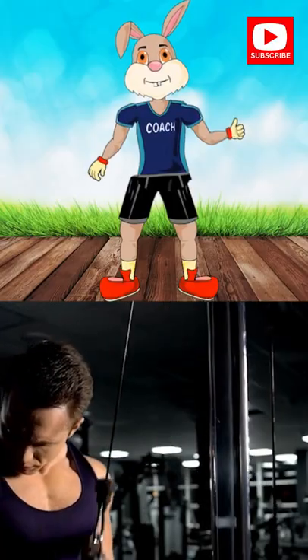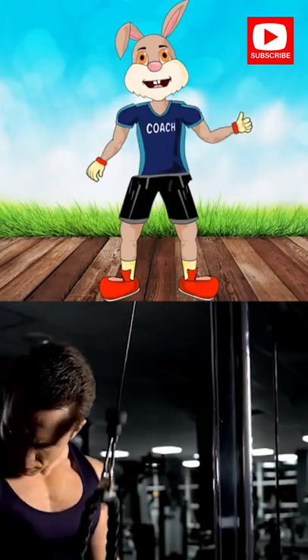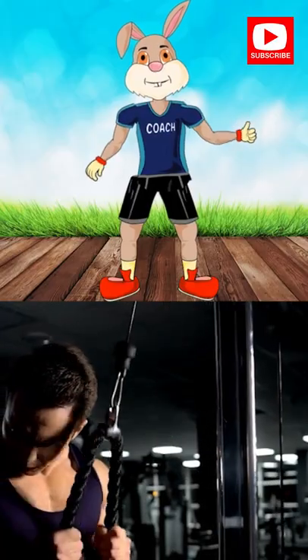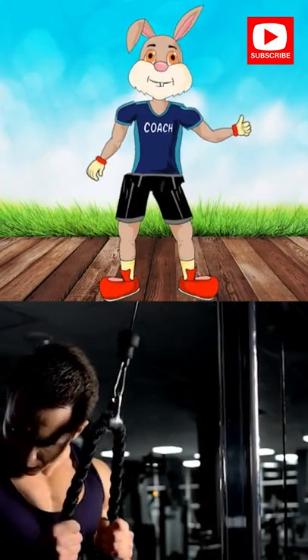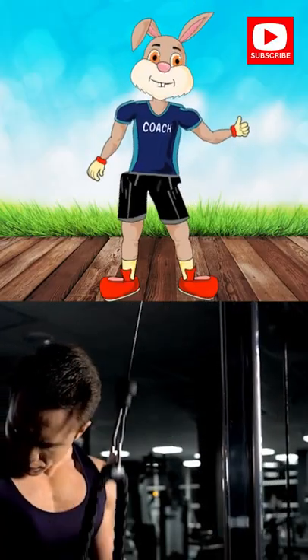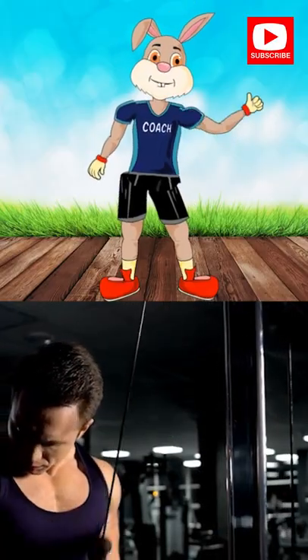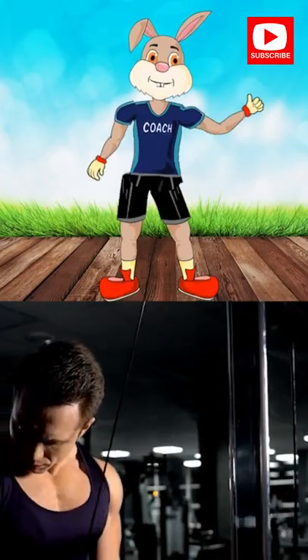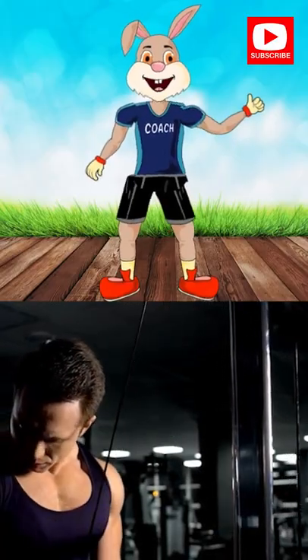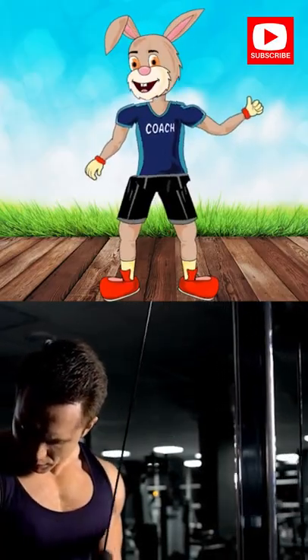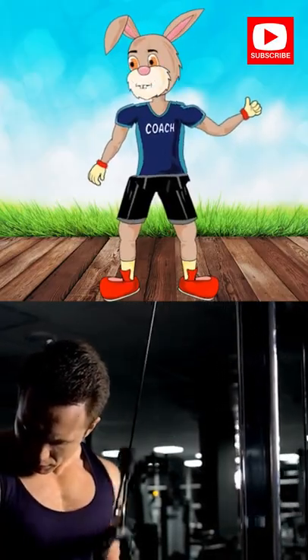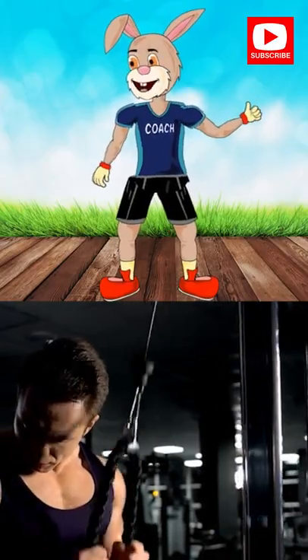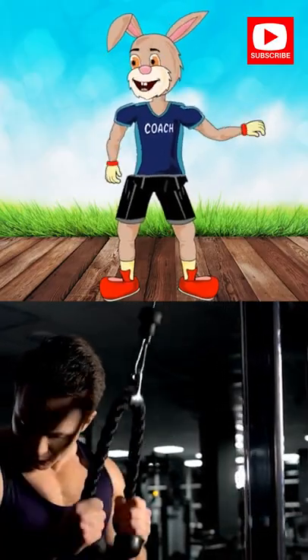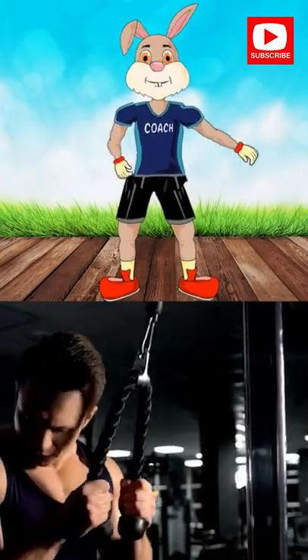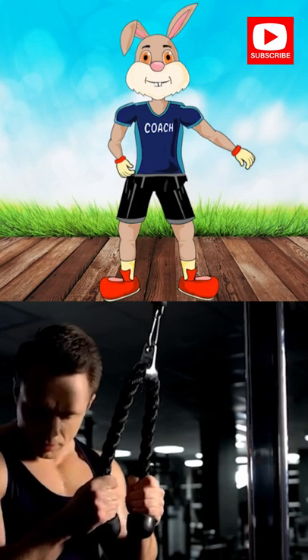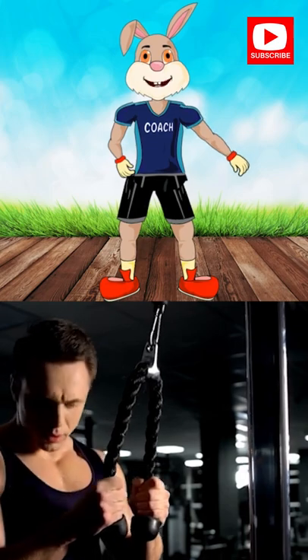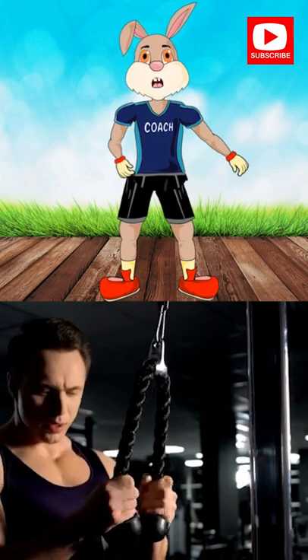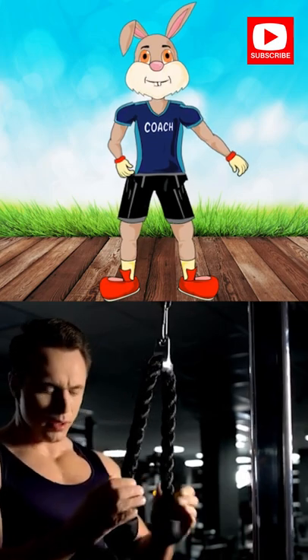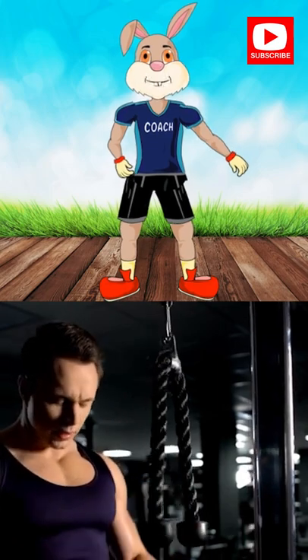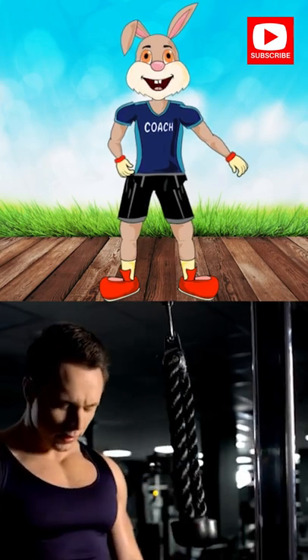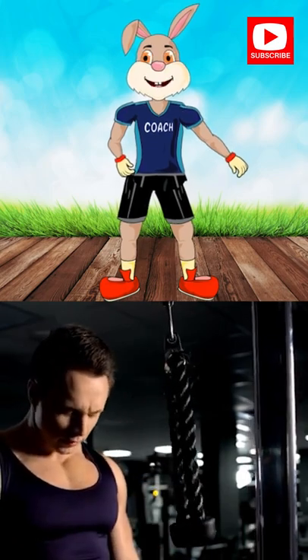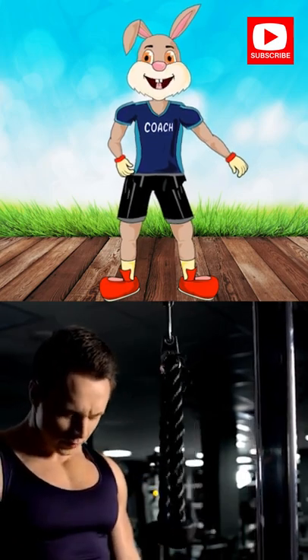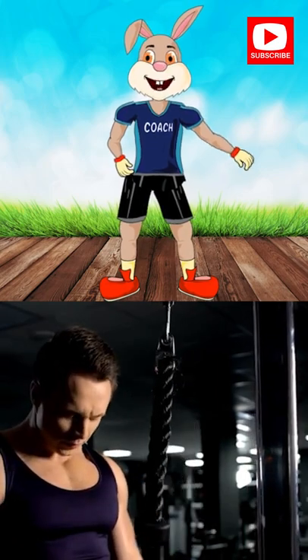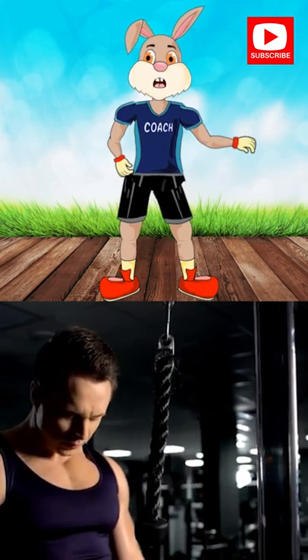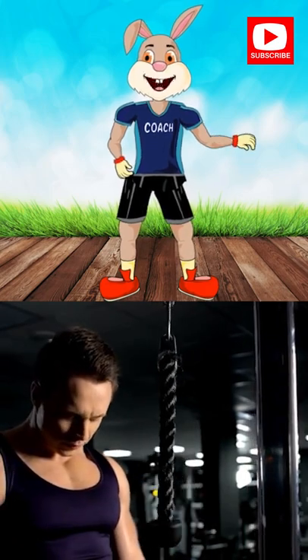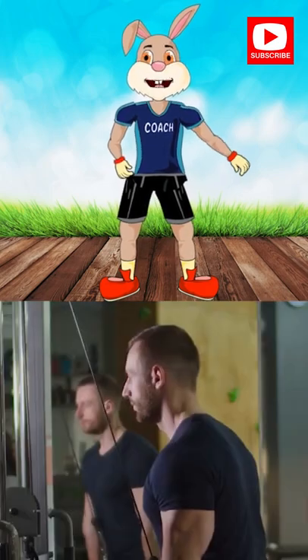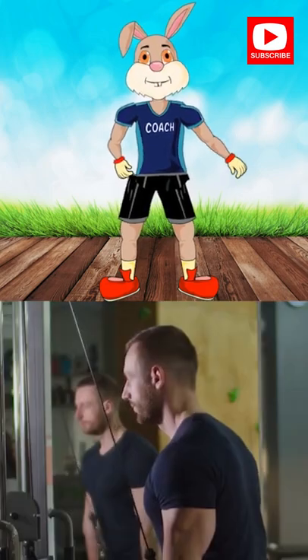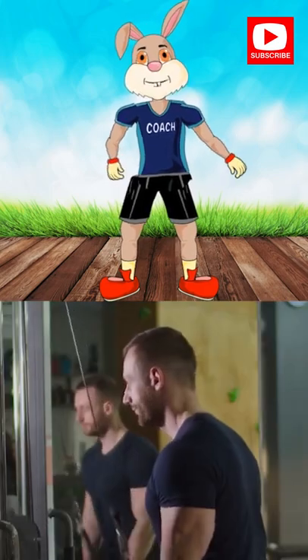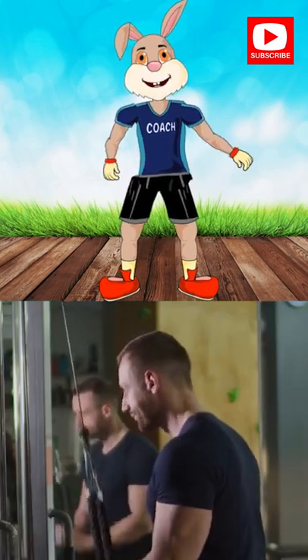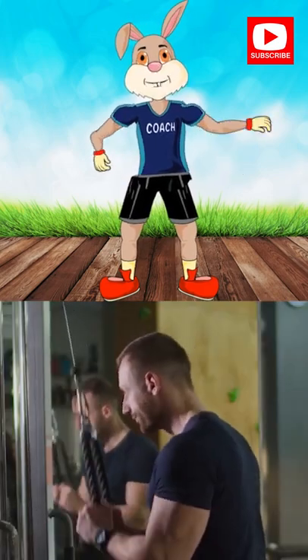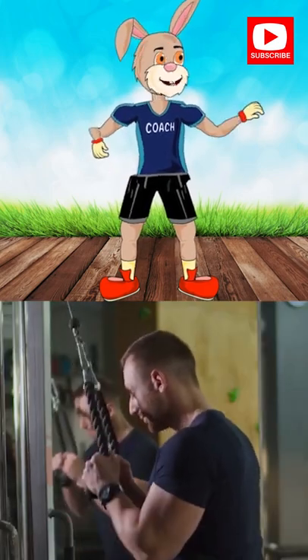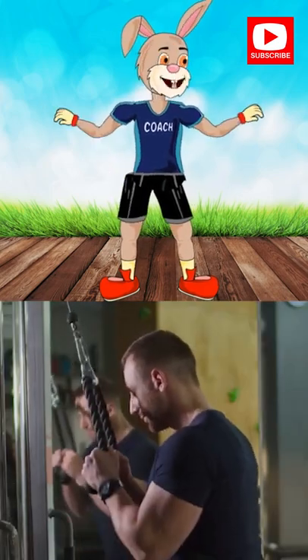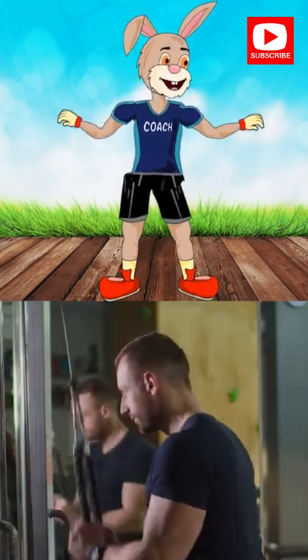Tip. At the bottom of the pushdown, hold and actively squeeze your triceps. You own this.